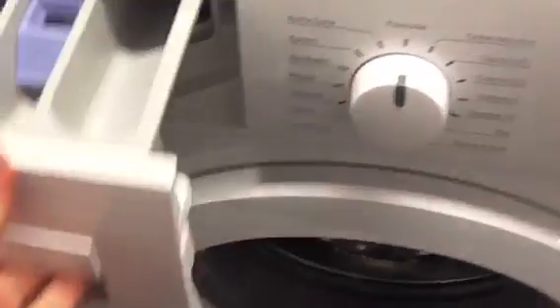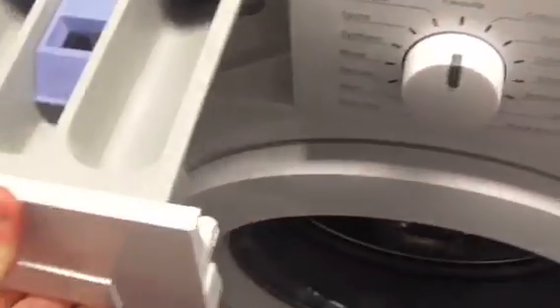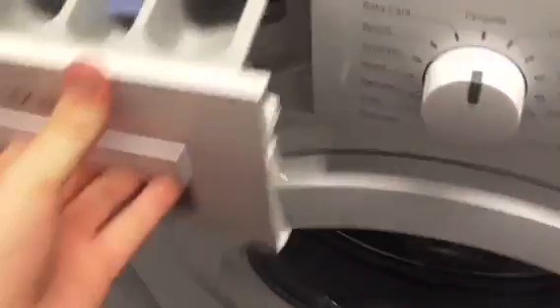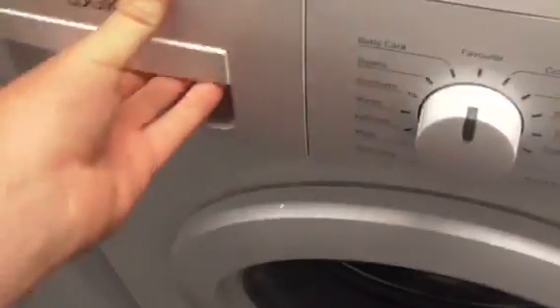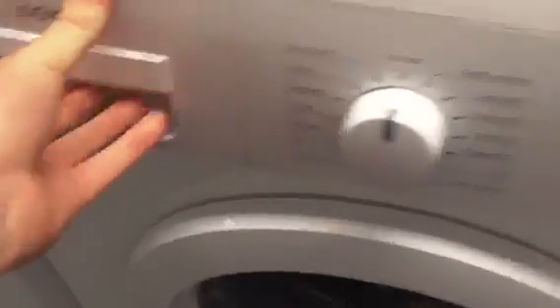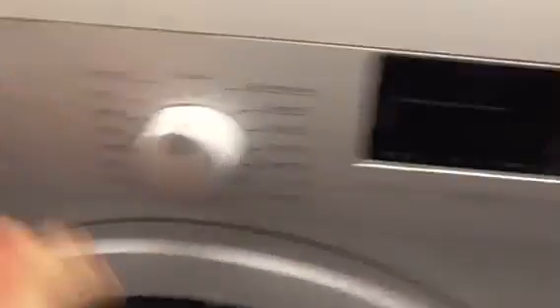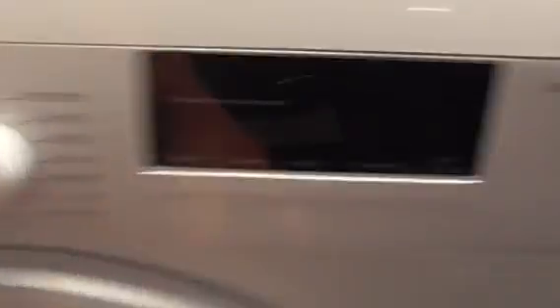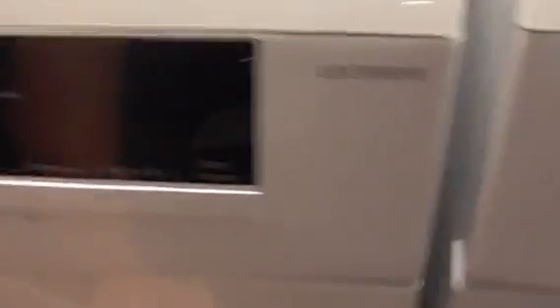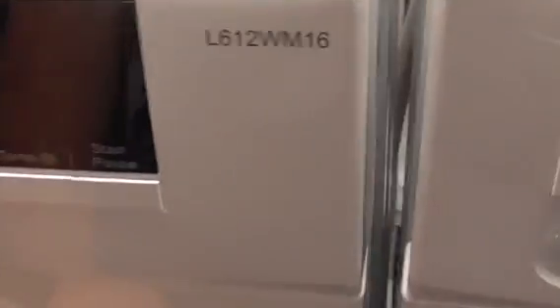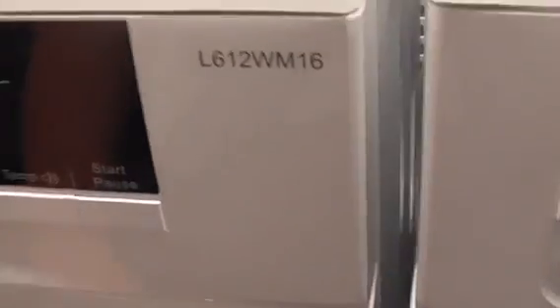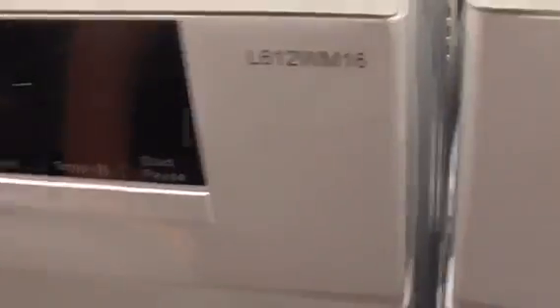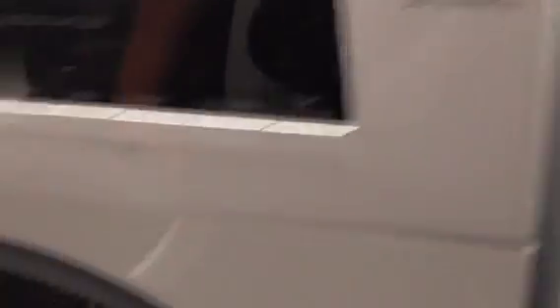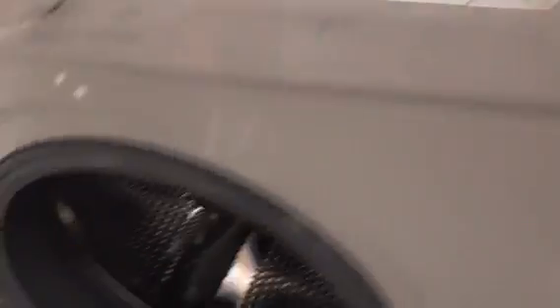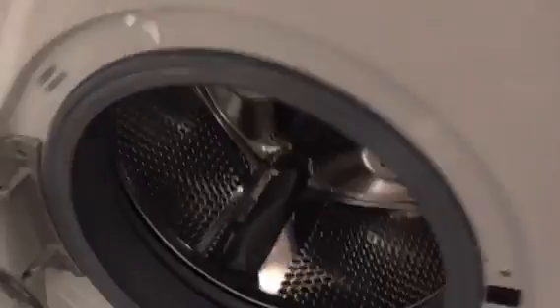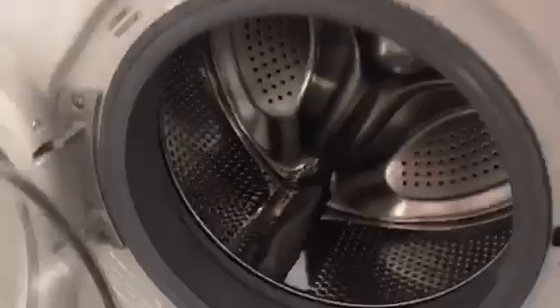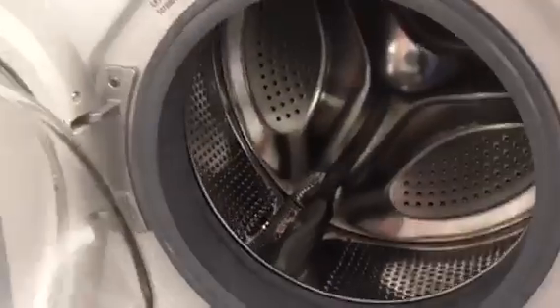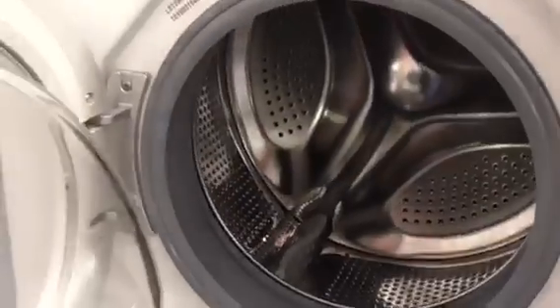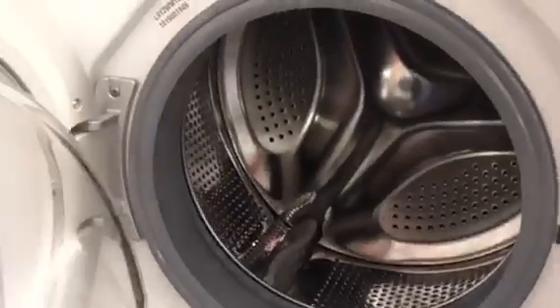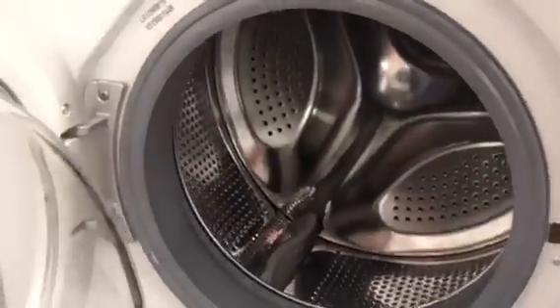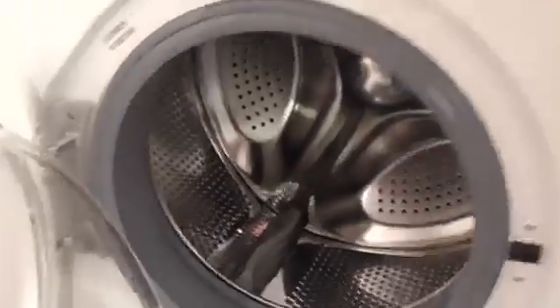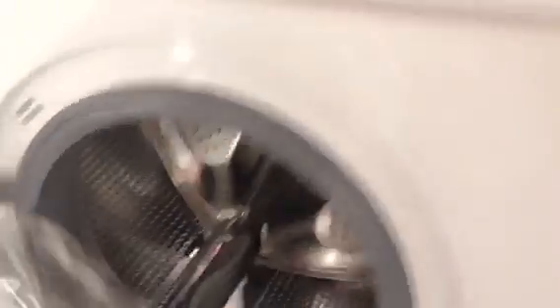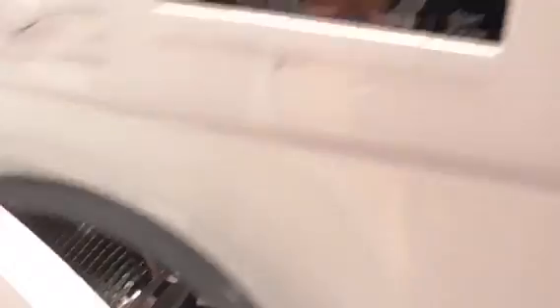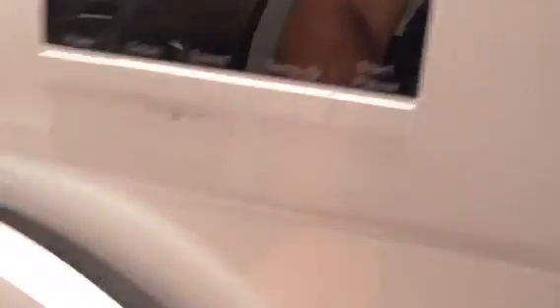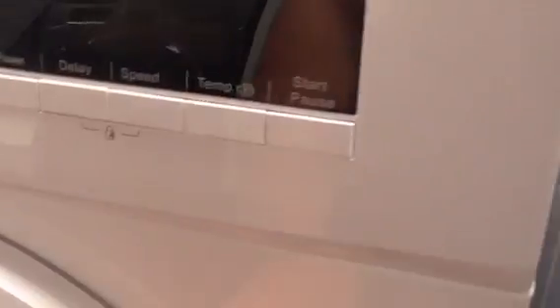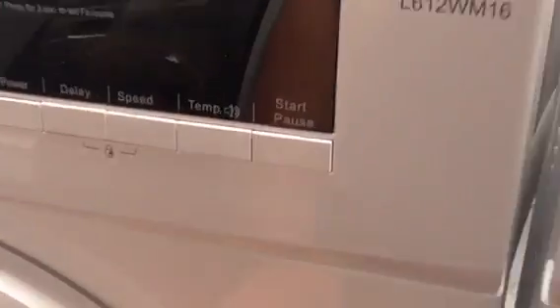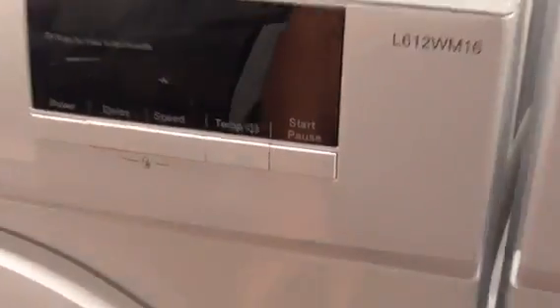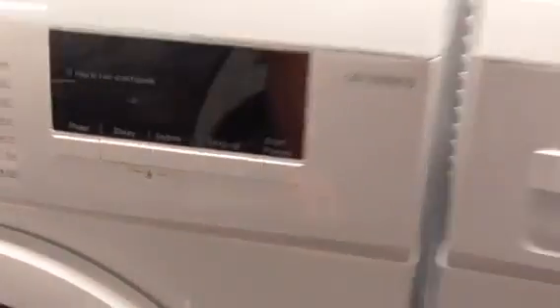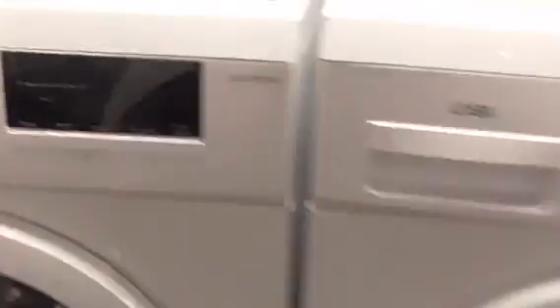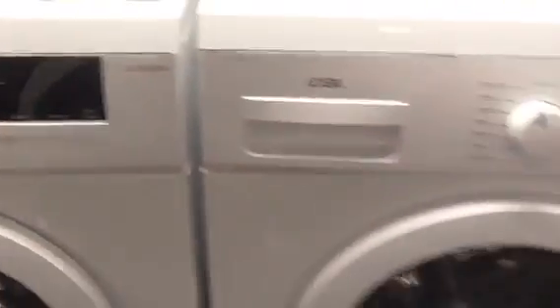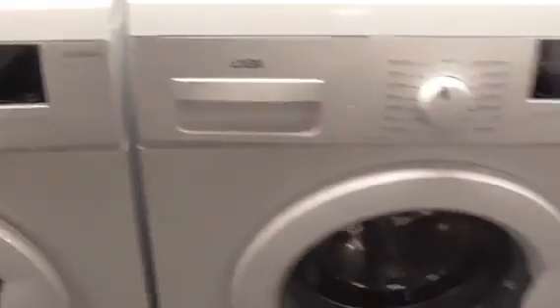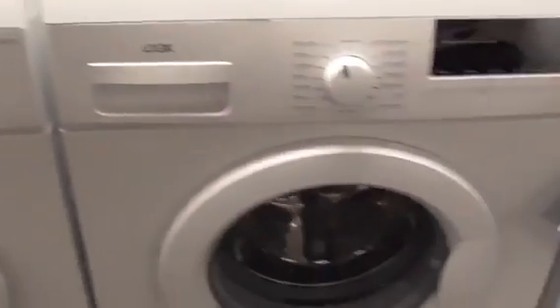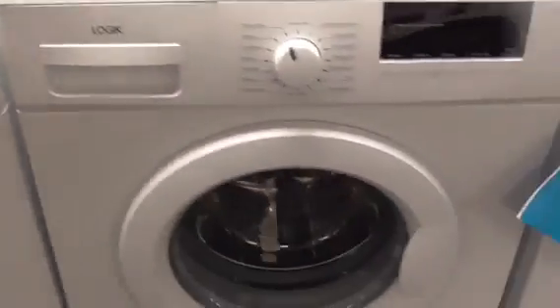We've got a Logic L612WM16 6kg washing machine.